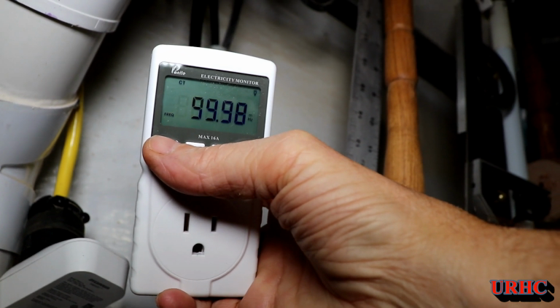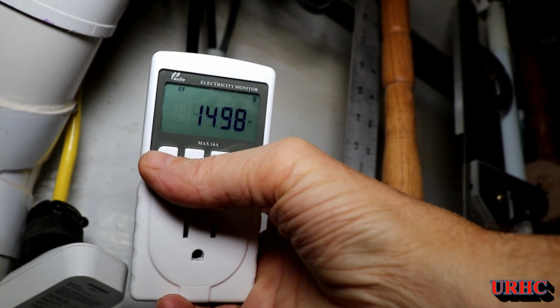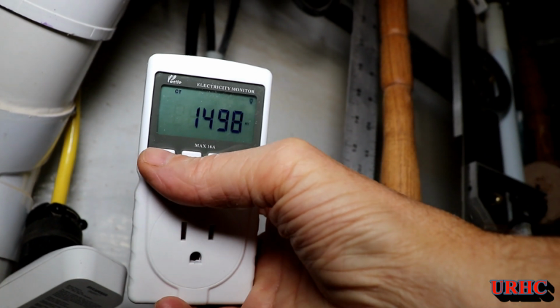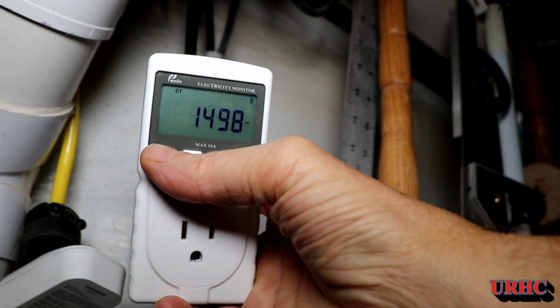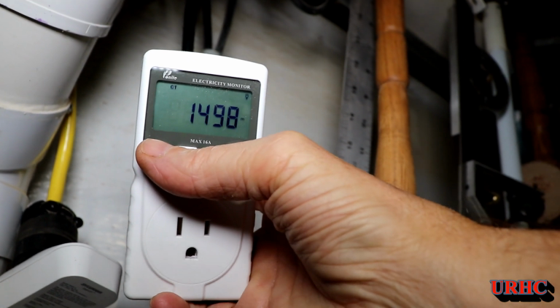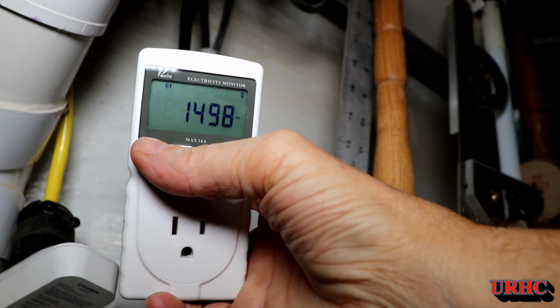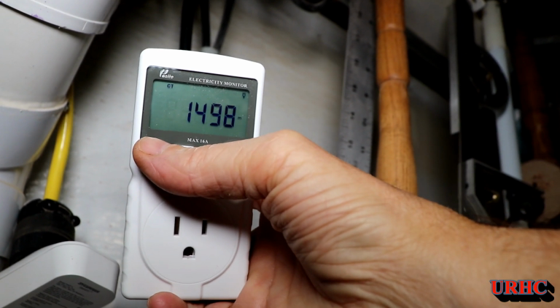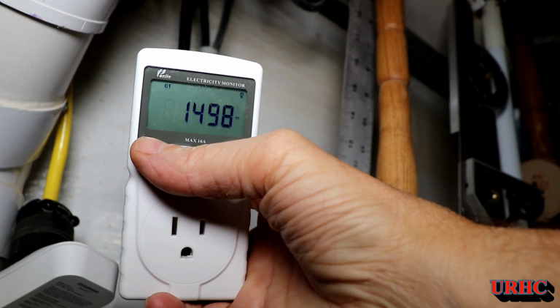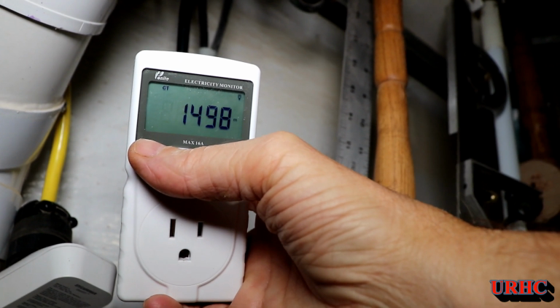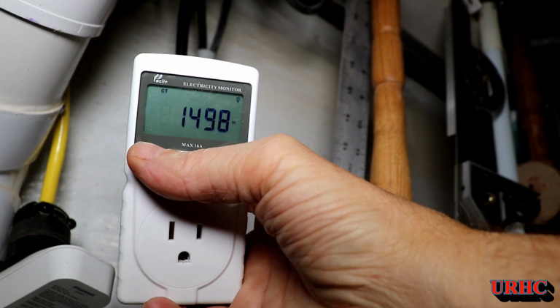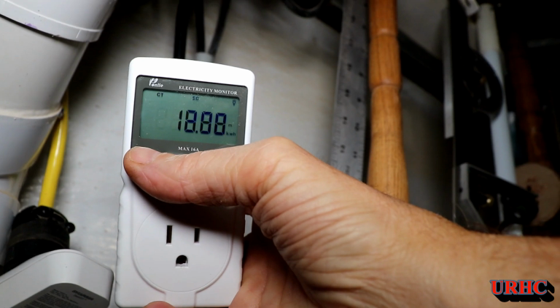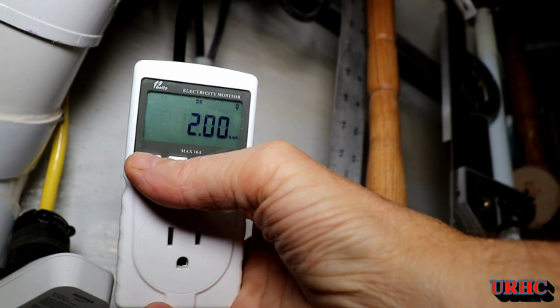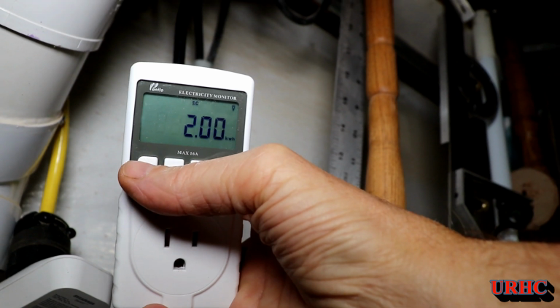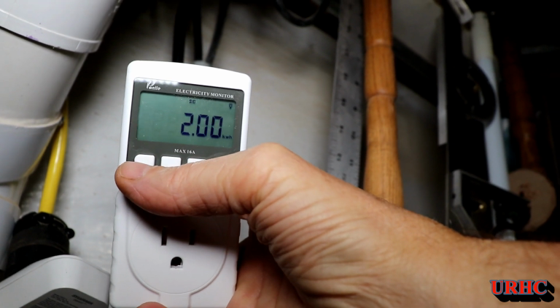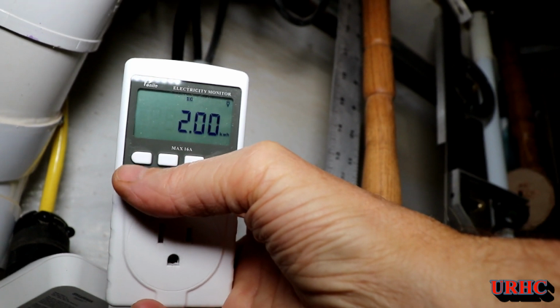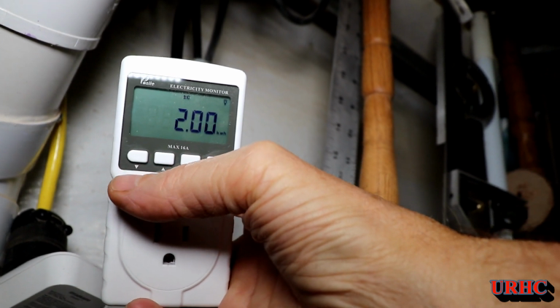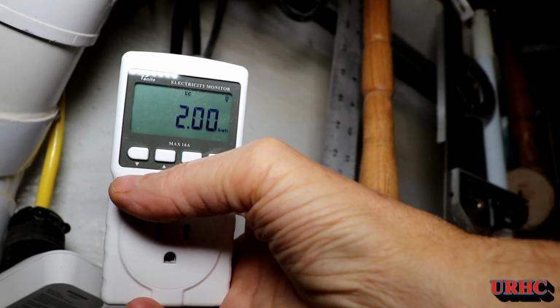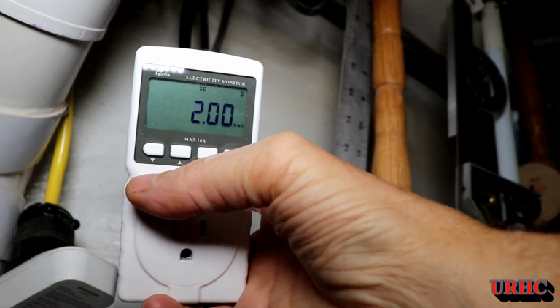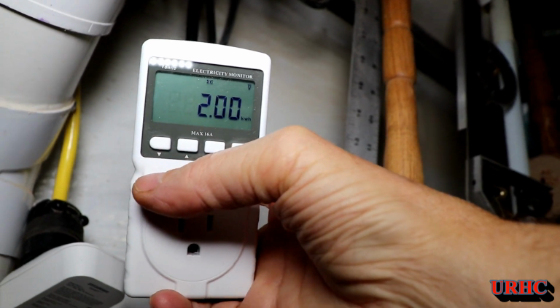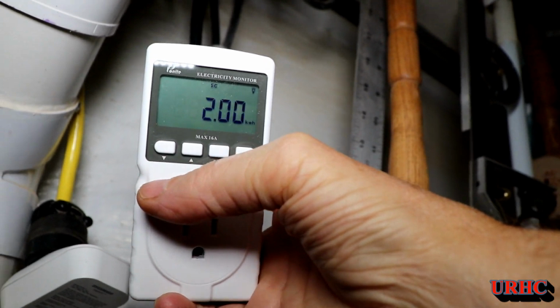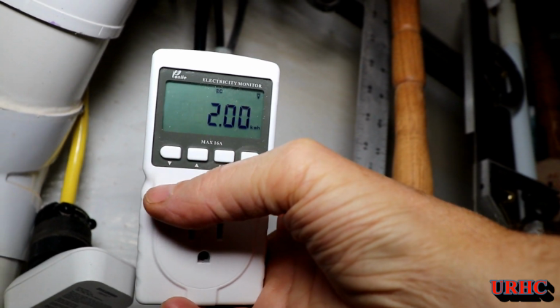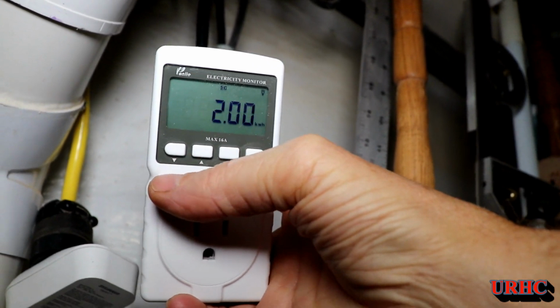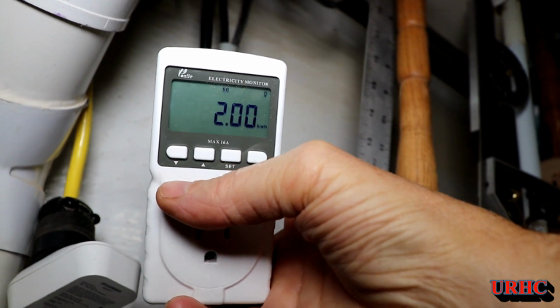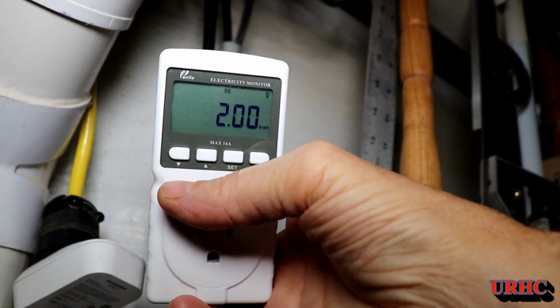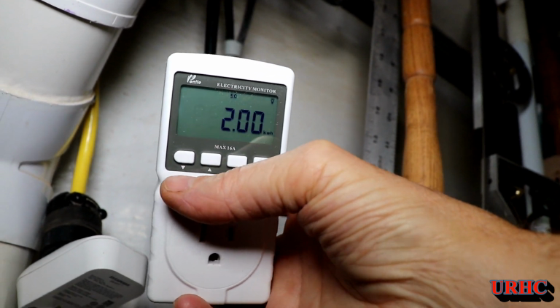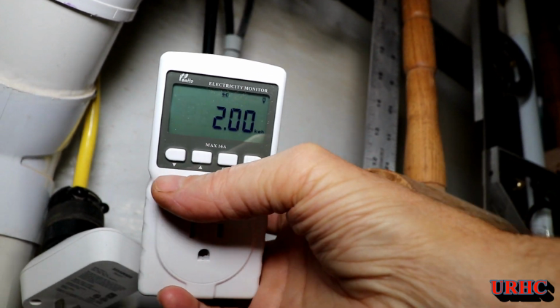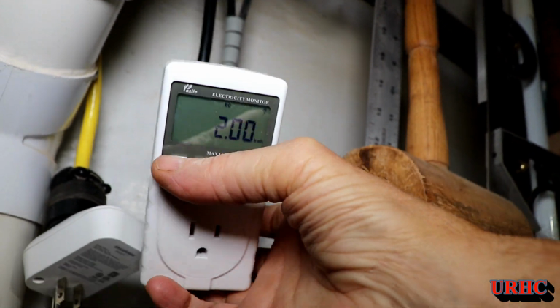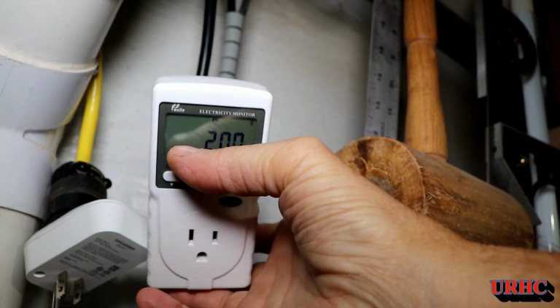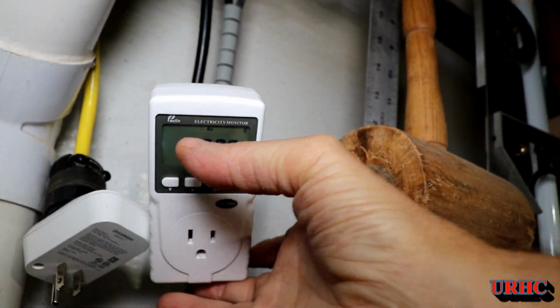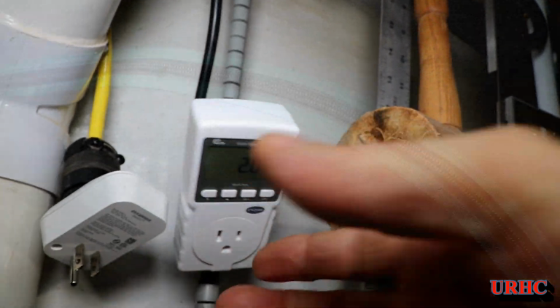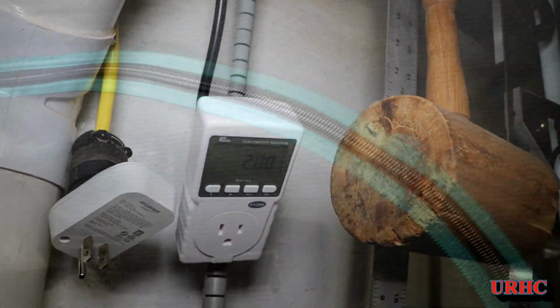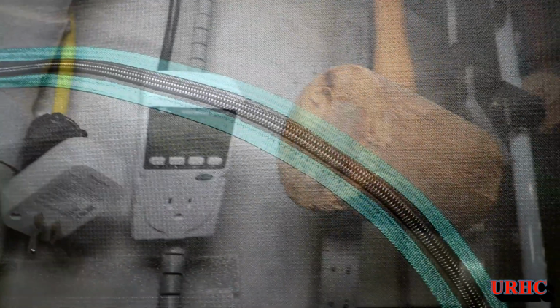I just wanted to see exactly what it costs to run this unit, not including the cost of the grow tent or light.